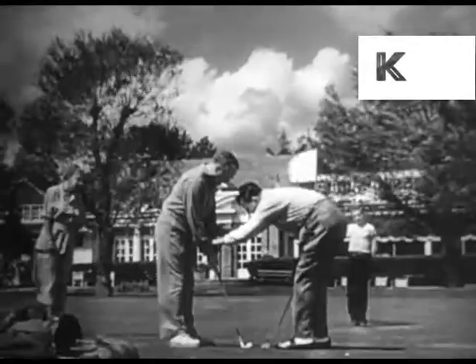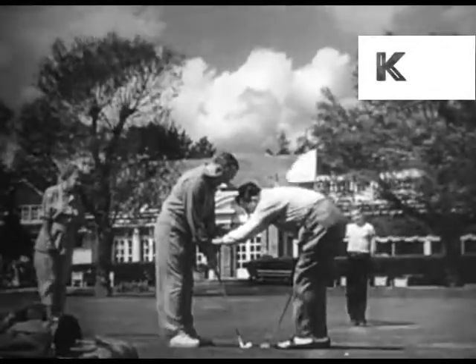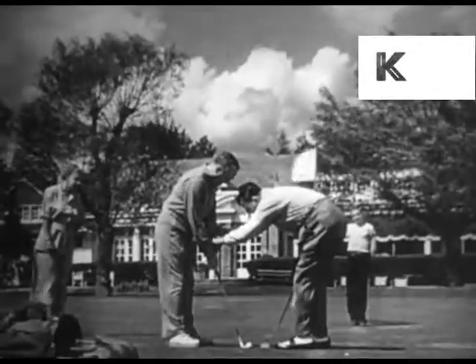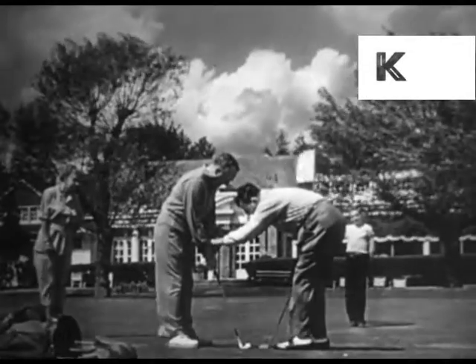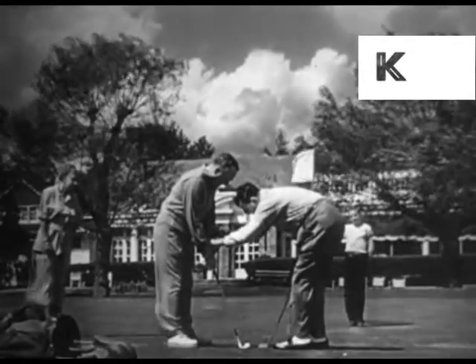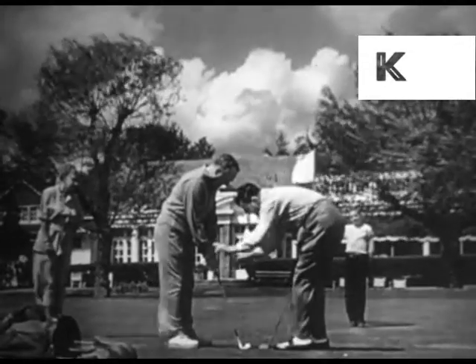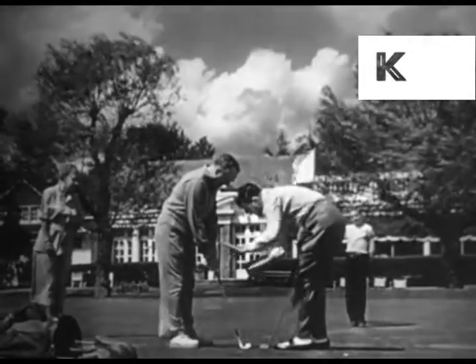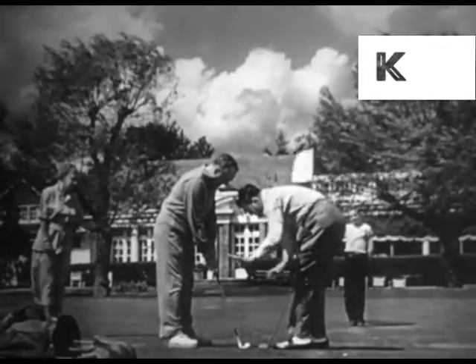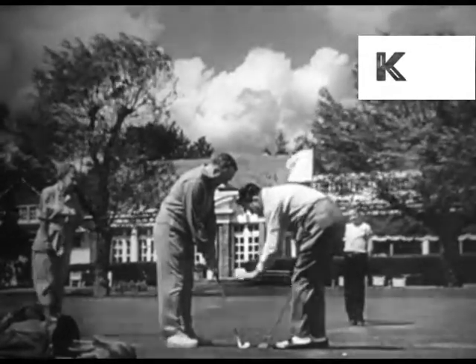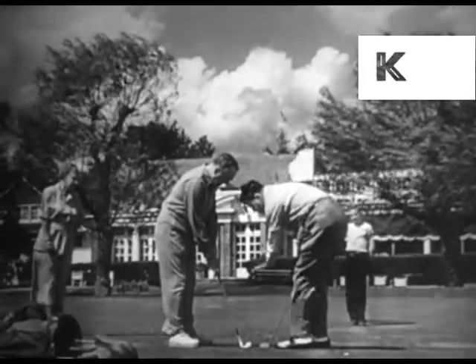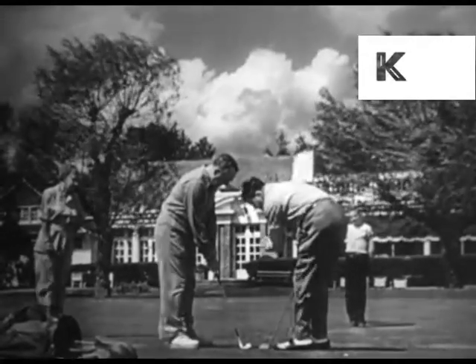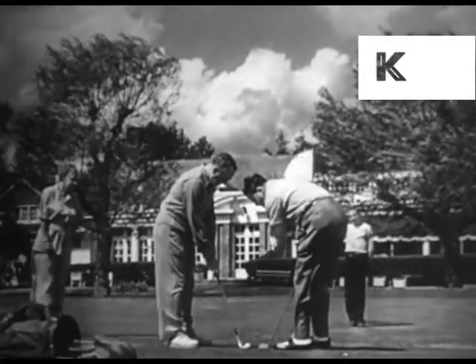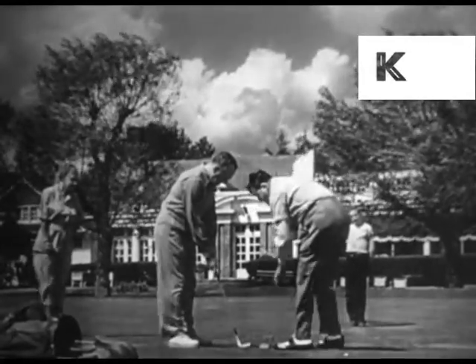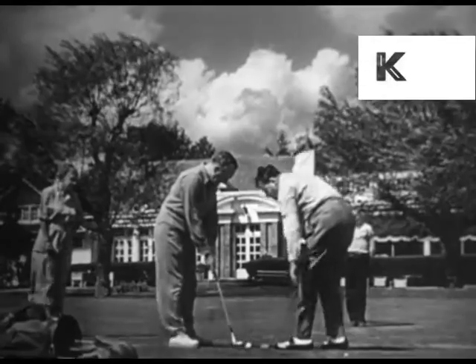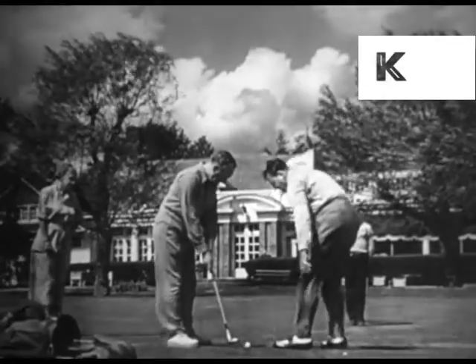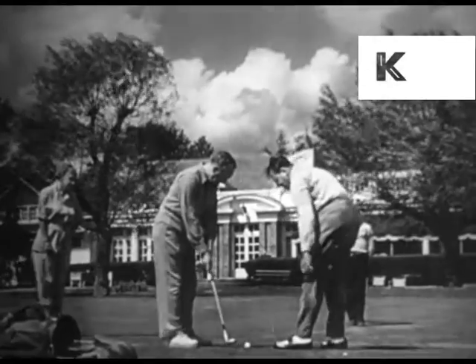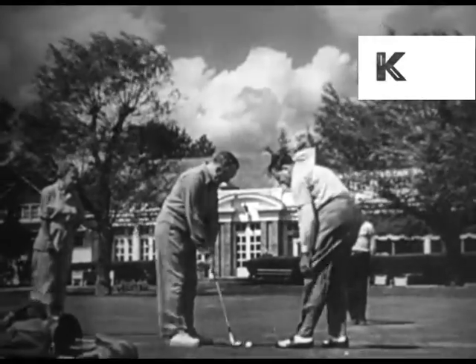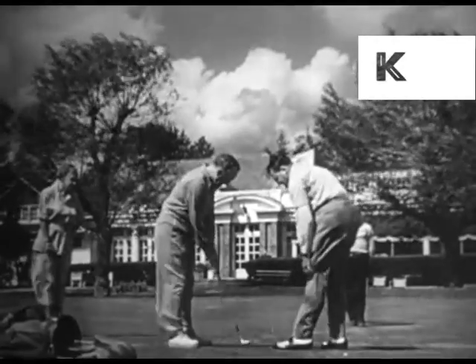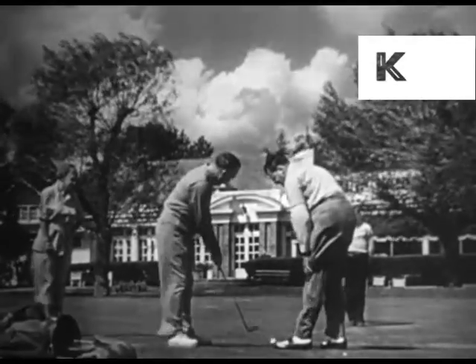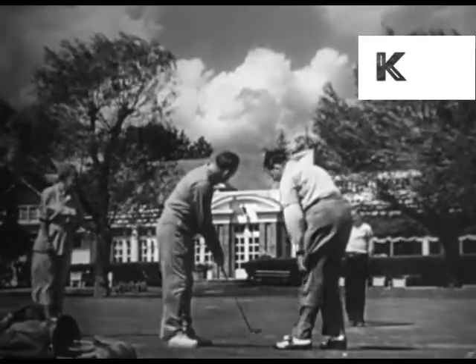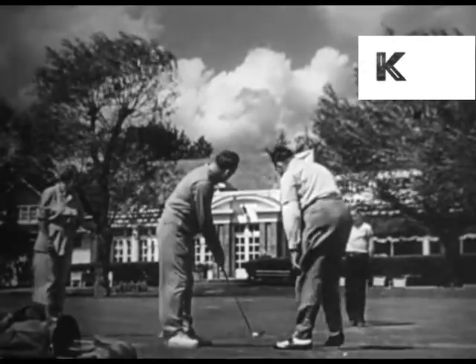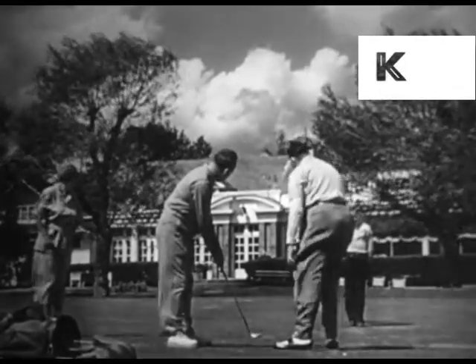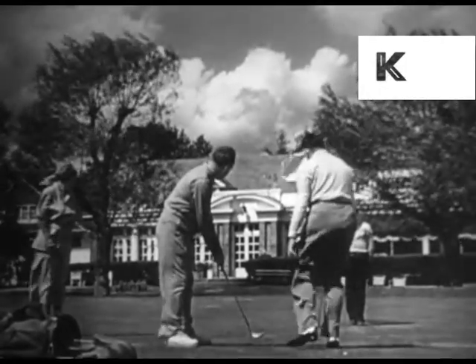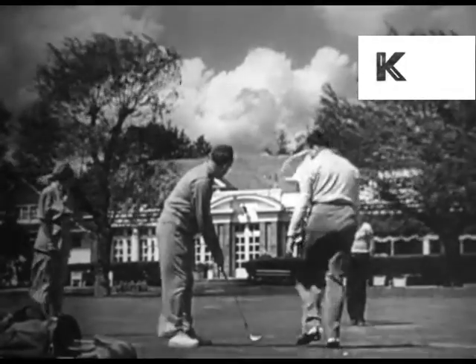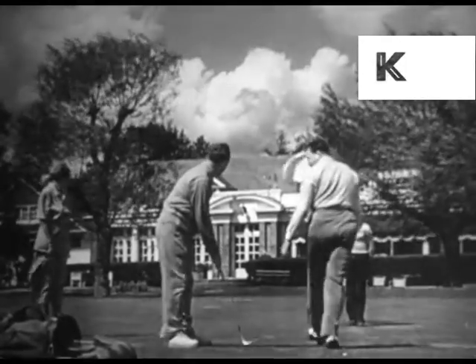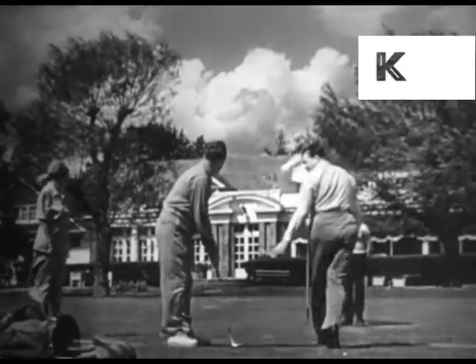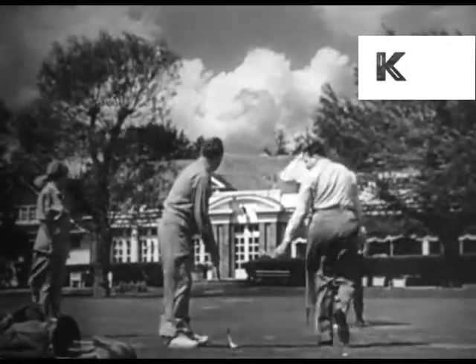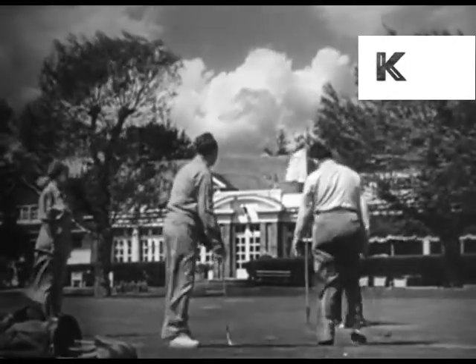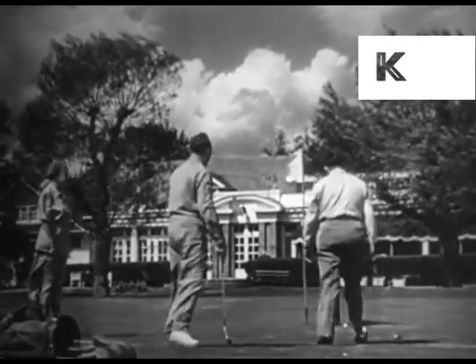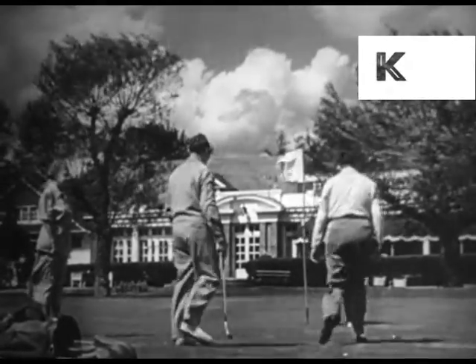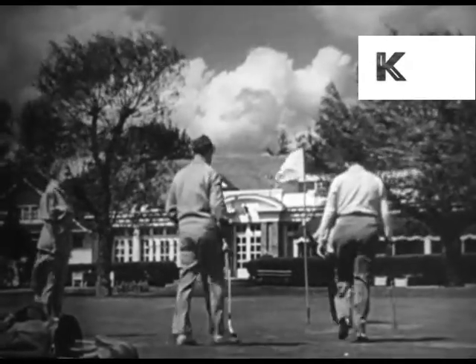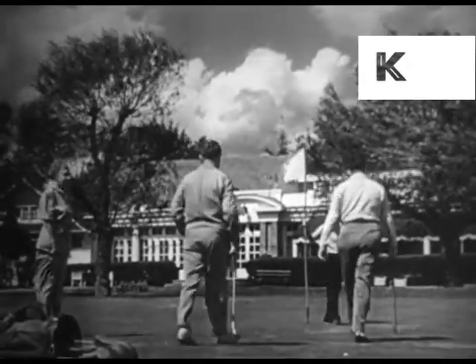Speaking of golf, this city by the sea provides several fine courses for play during every month of the year.